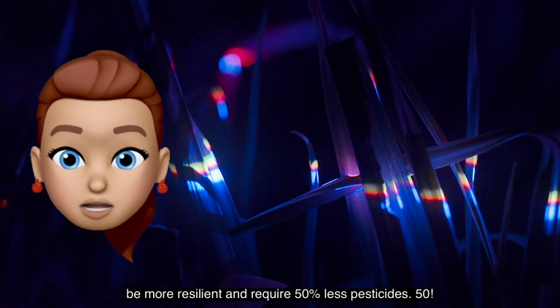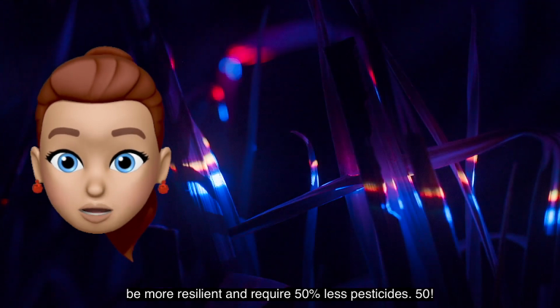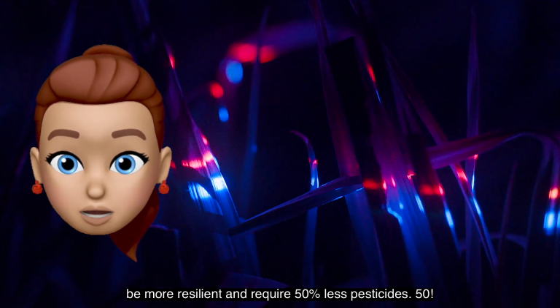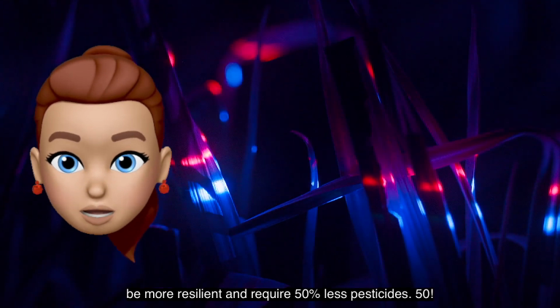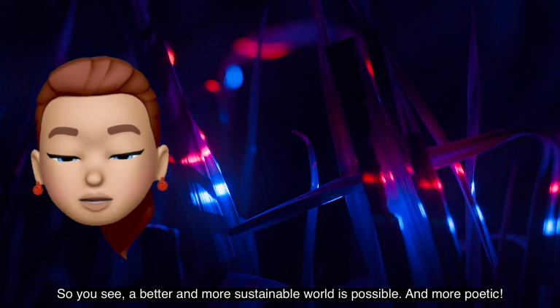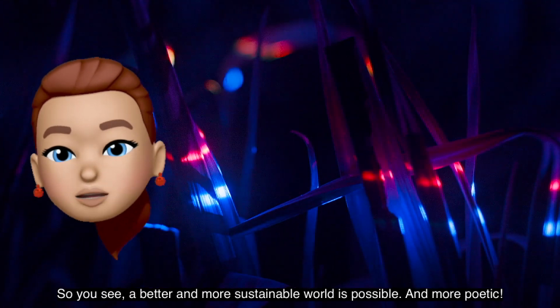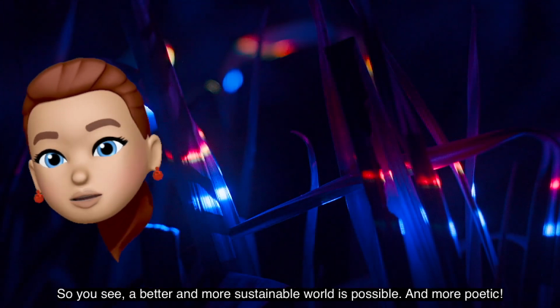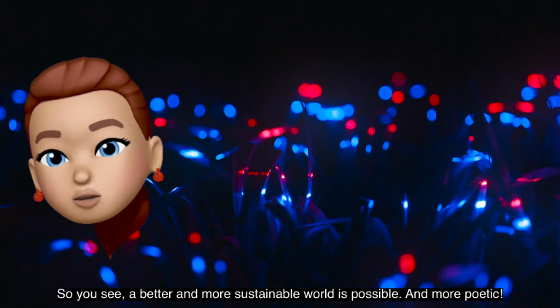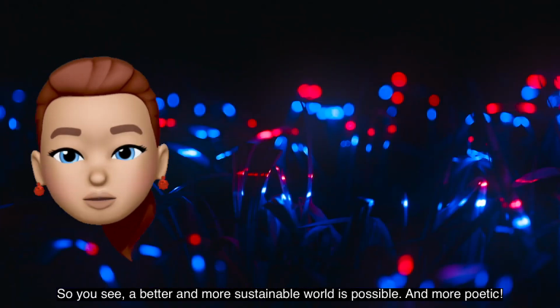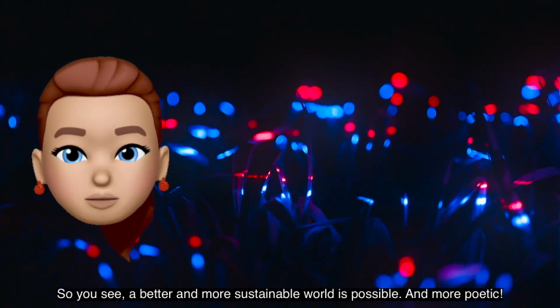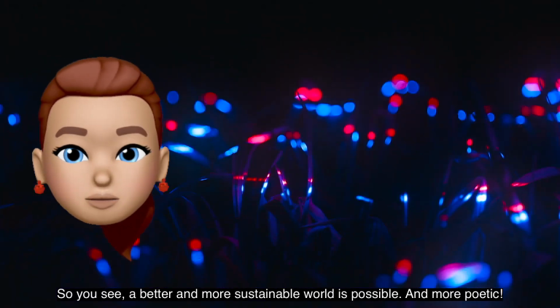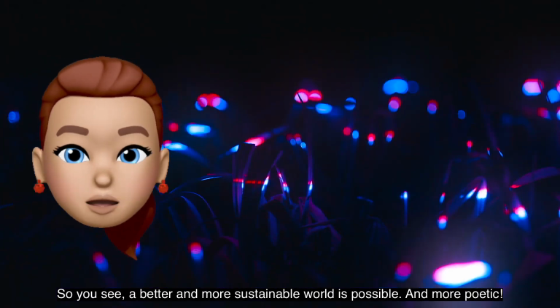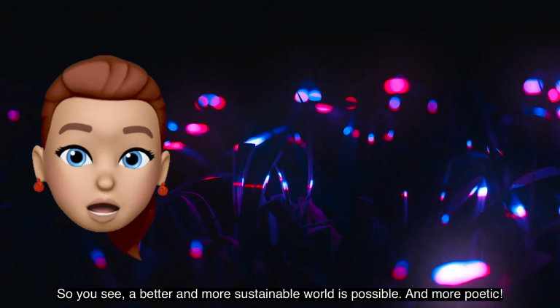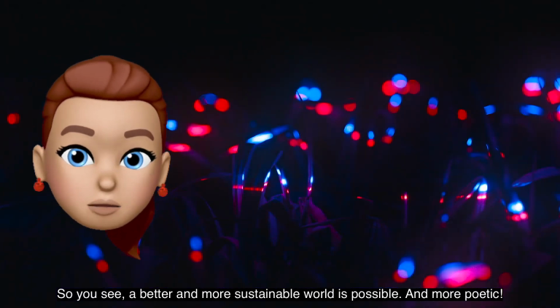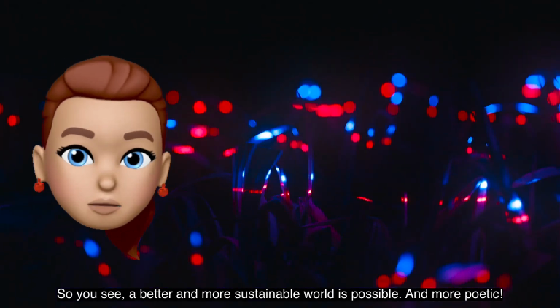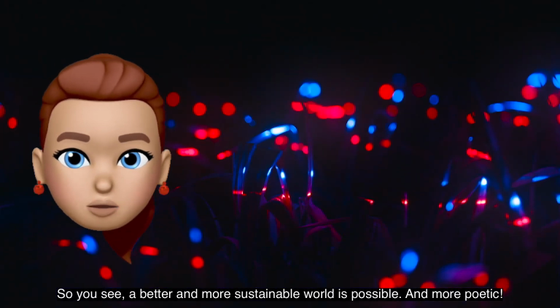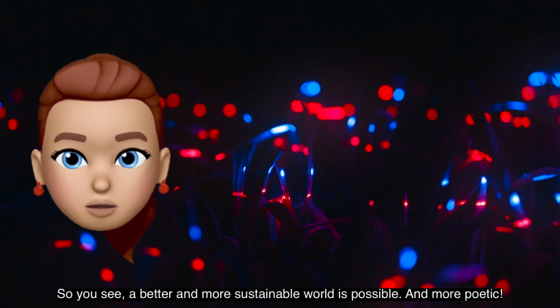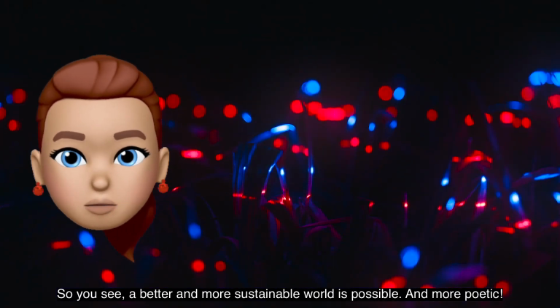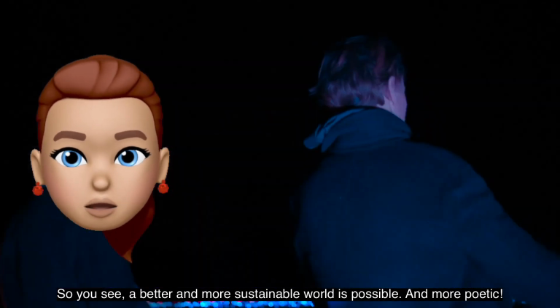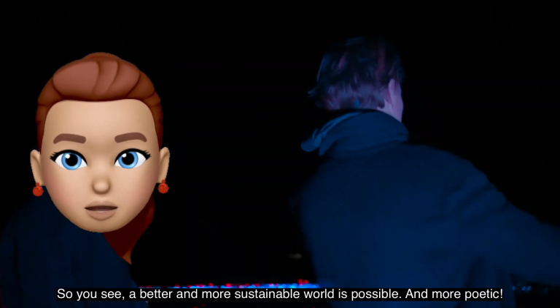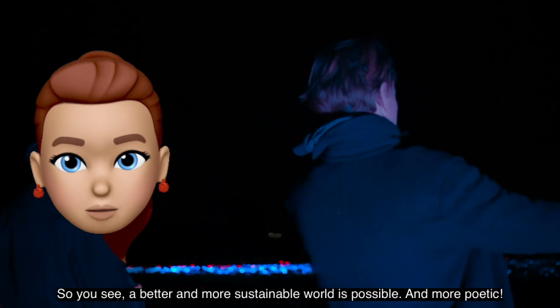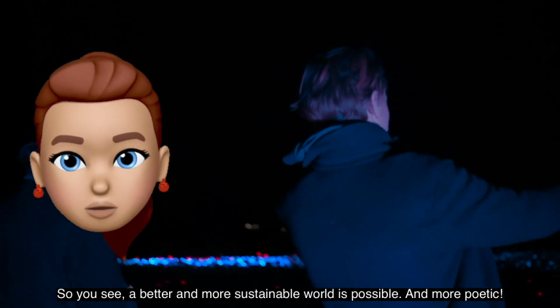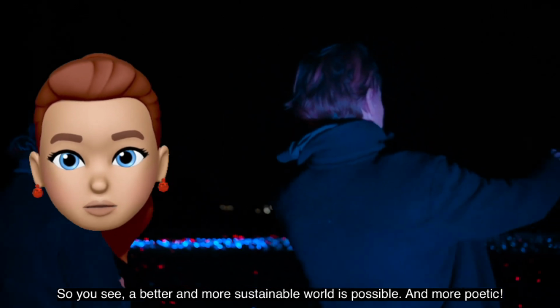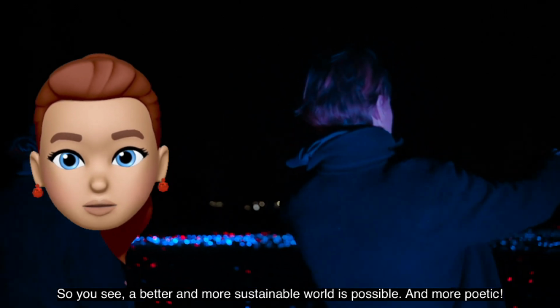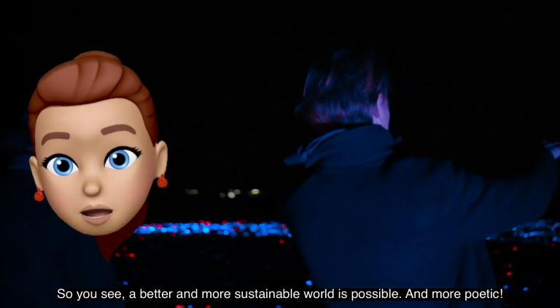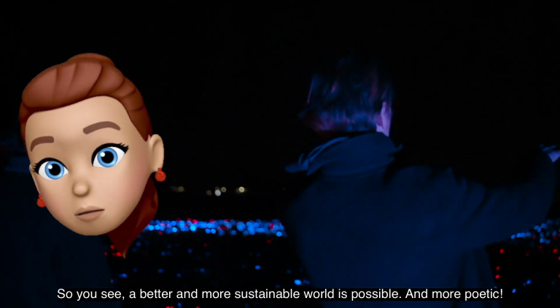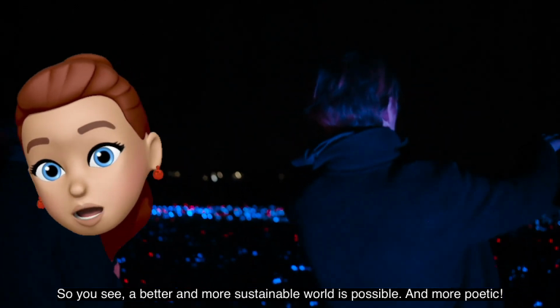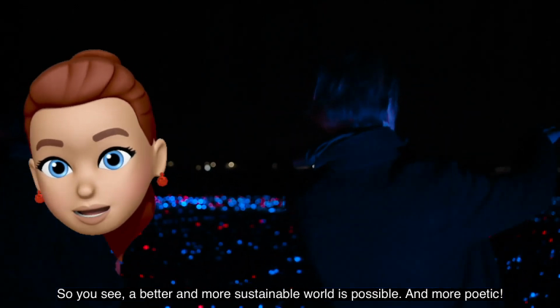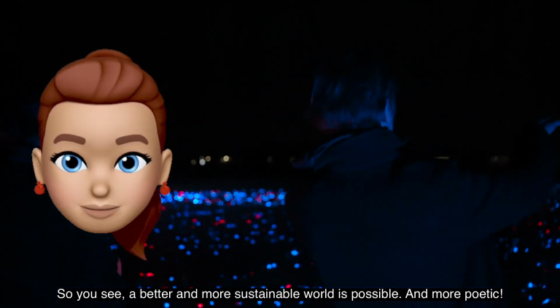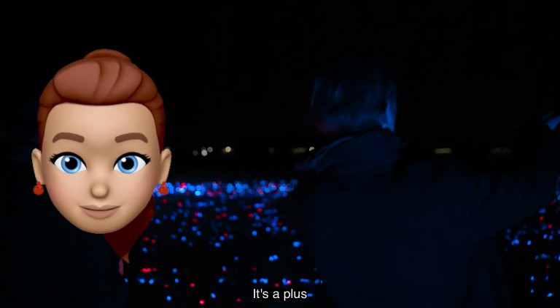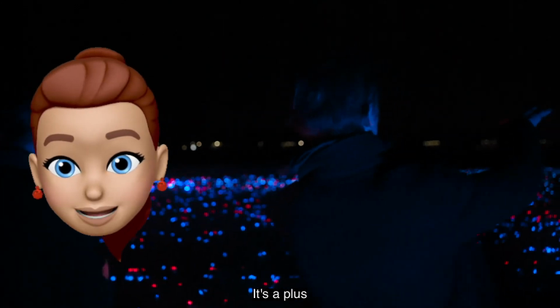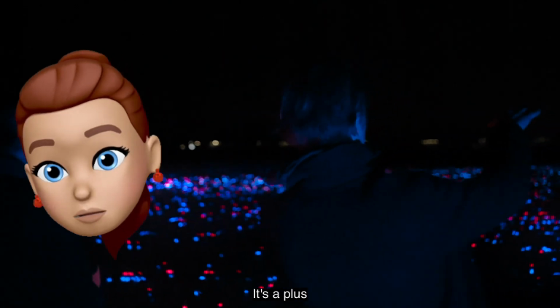50%. So you see, a better and more sustainable world is possible. And more poetic, let's suppose.